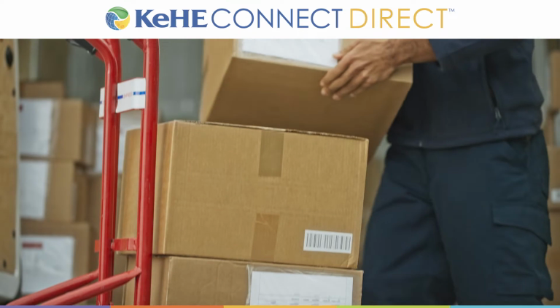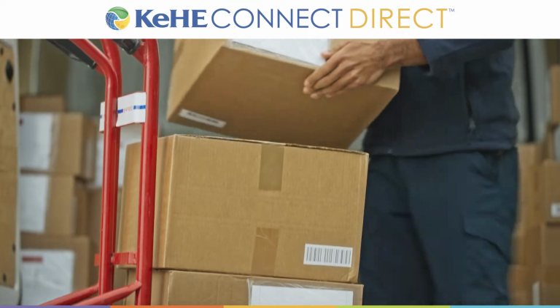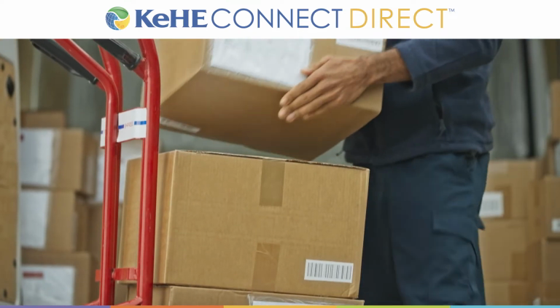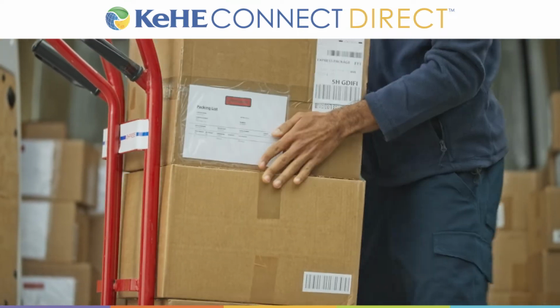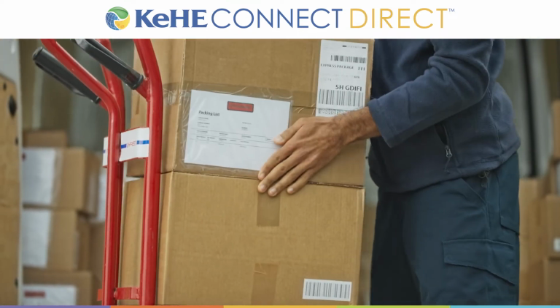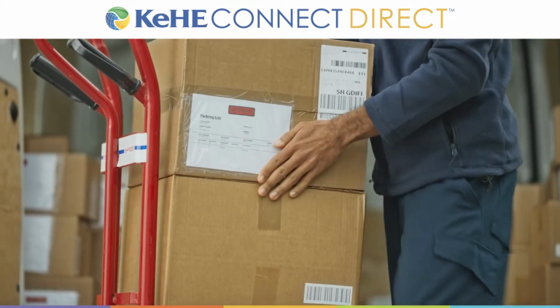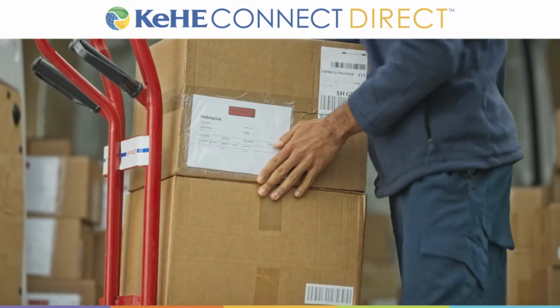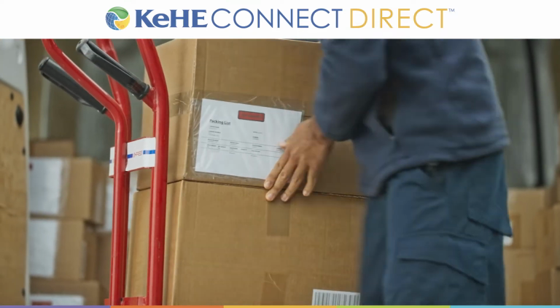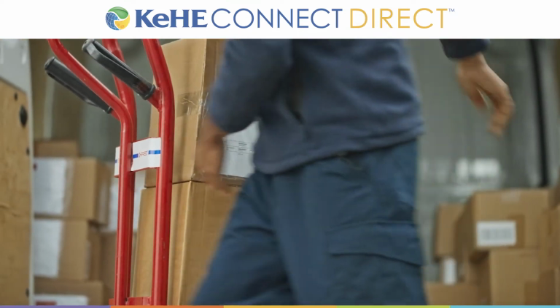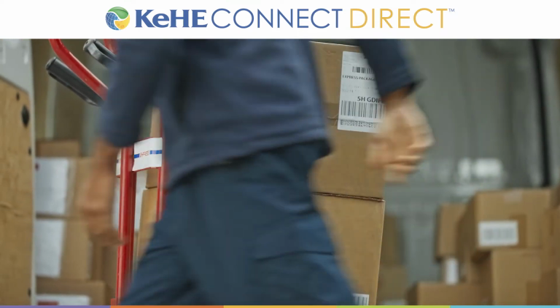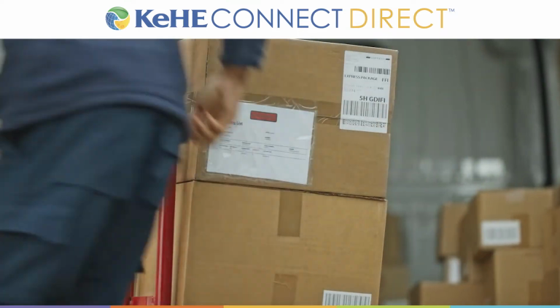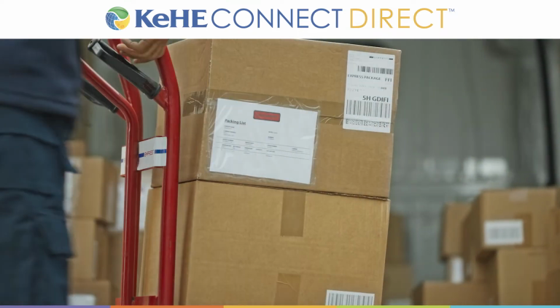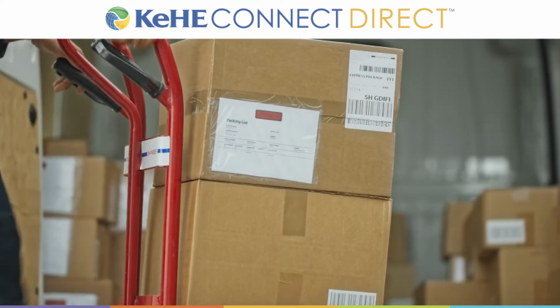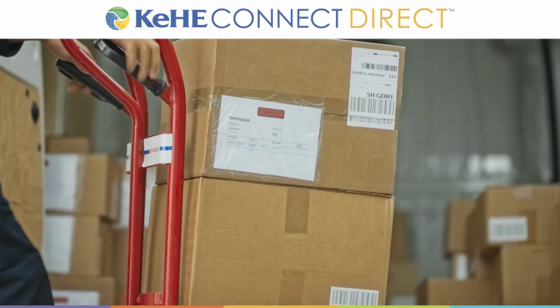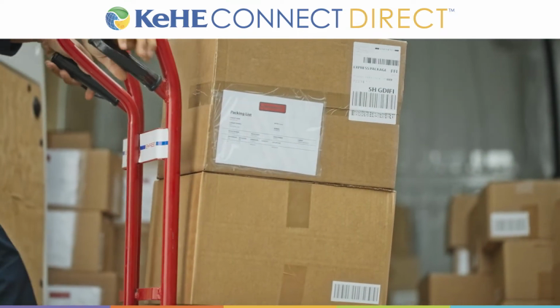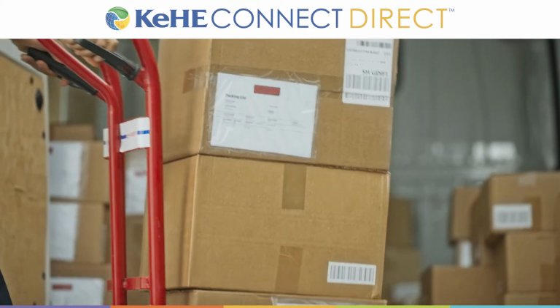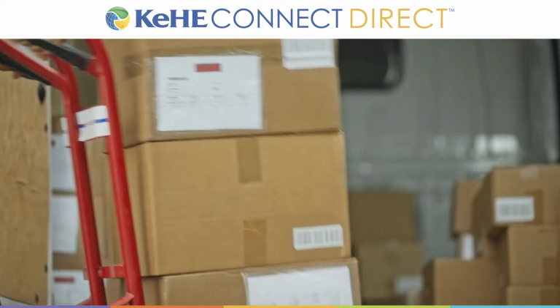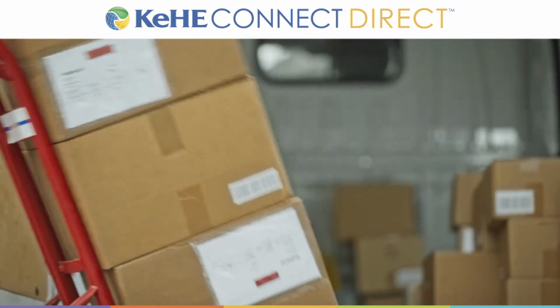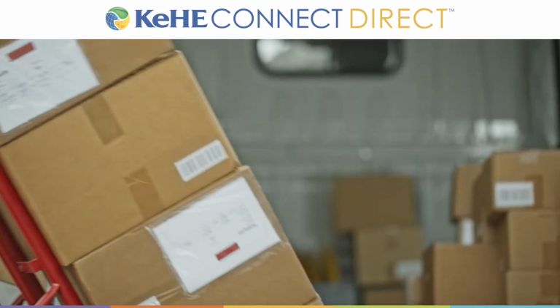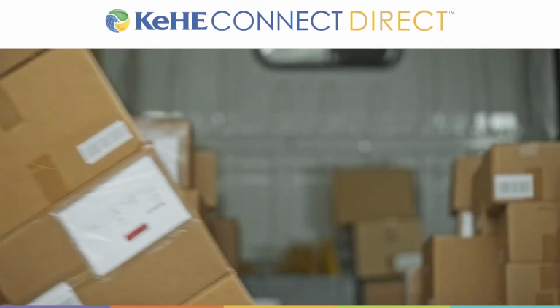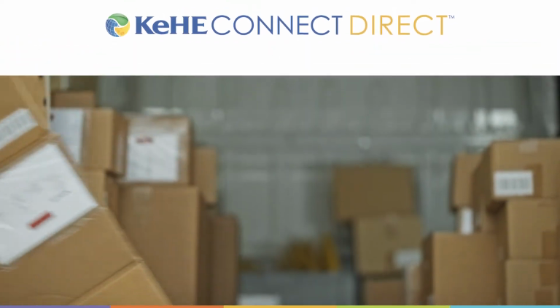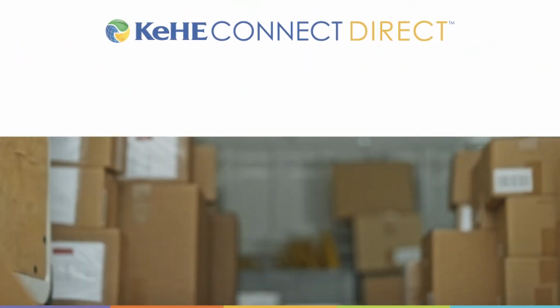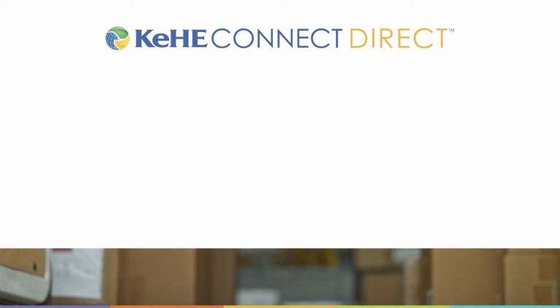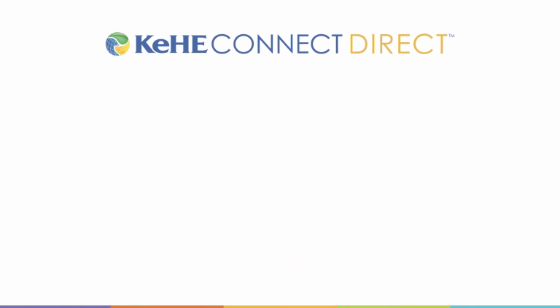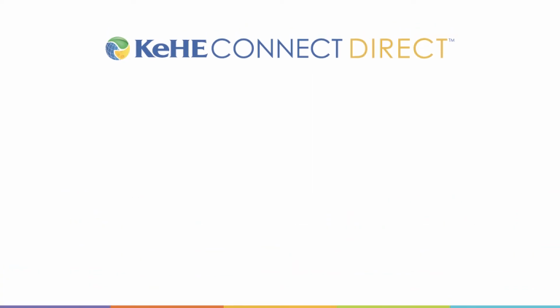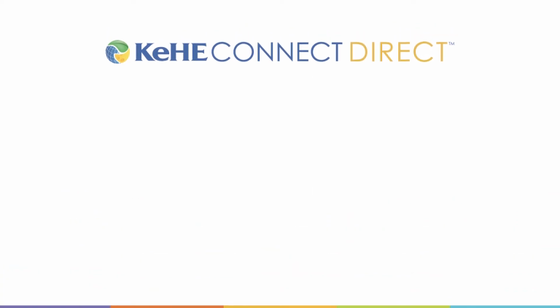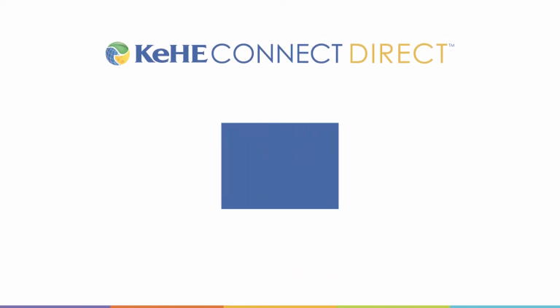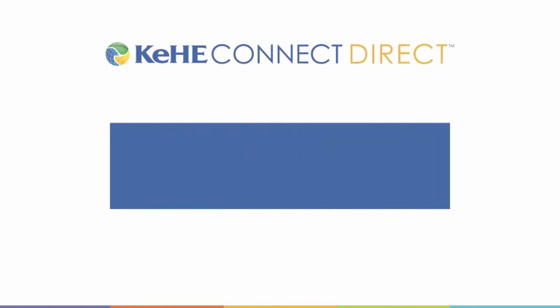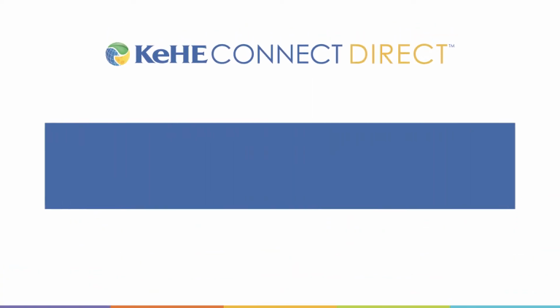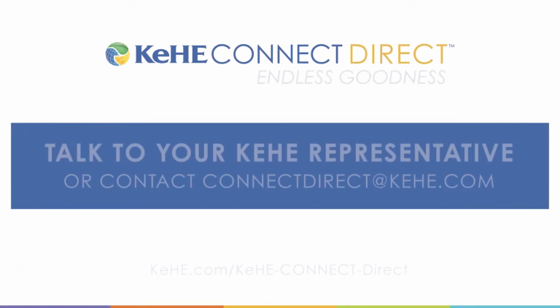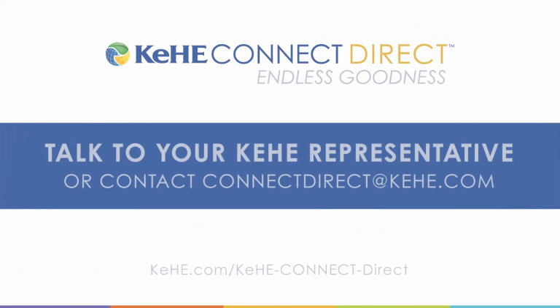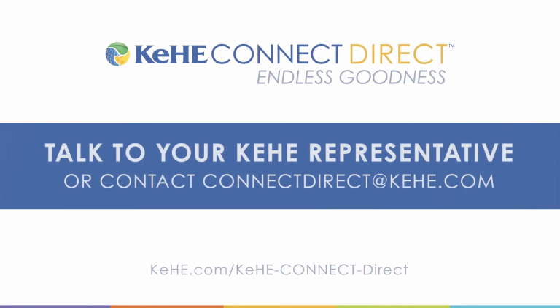To learn more about Kehi Connect Direct, talk to your Kehi representative or email connectdirect@kehi.com today.